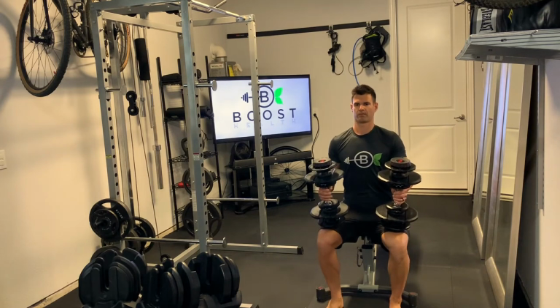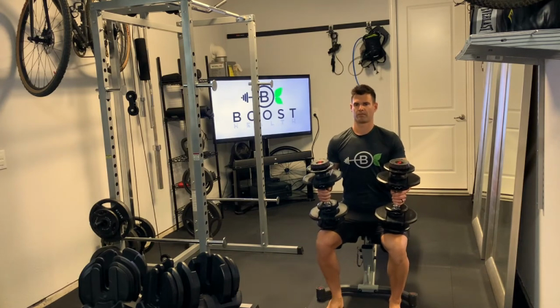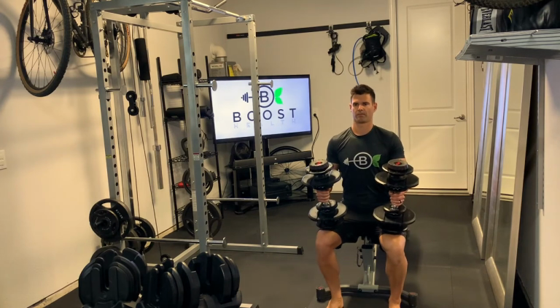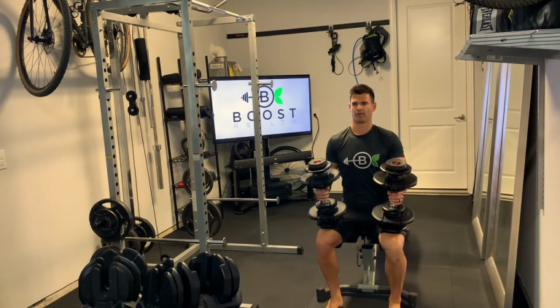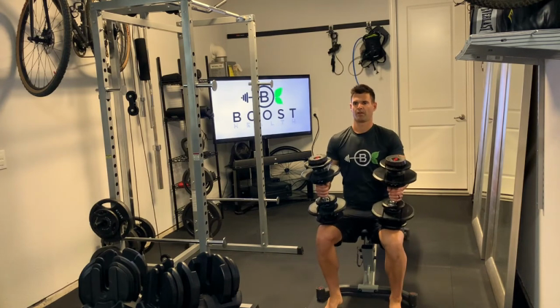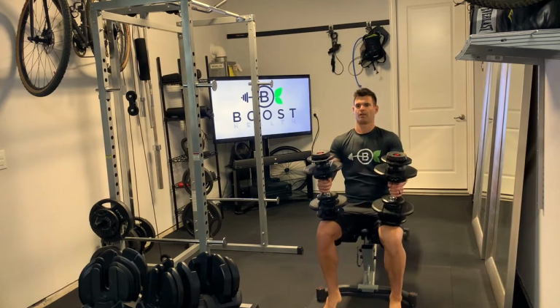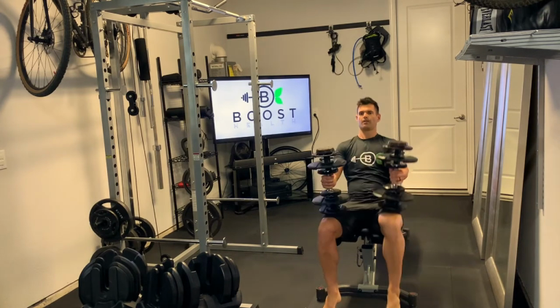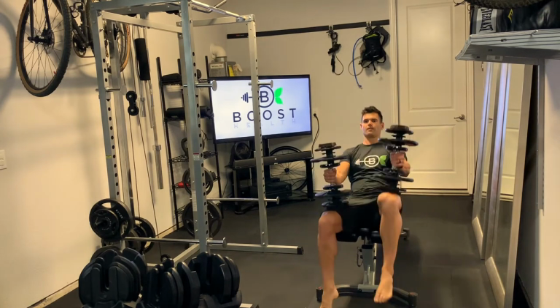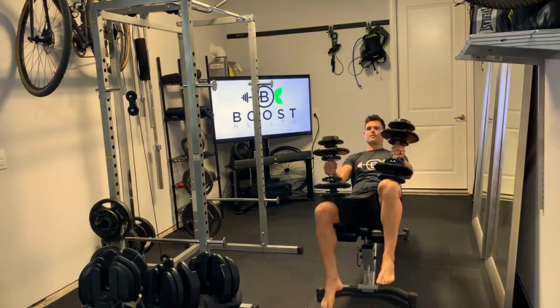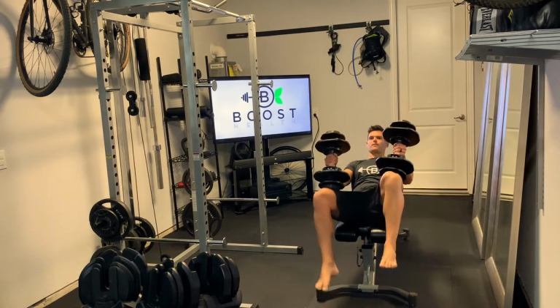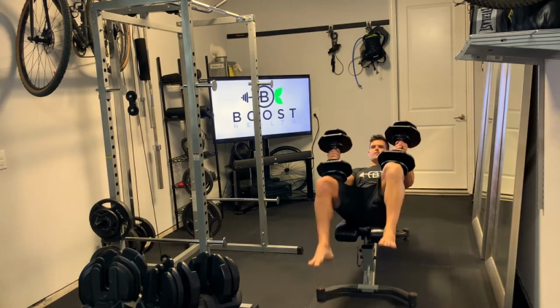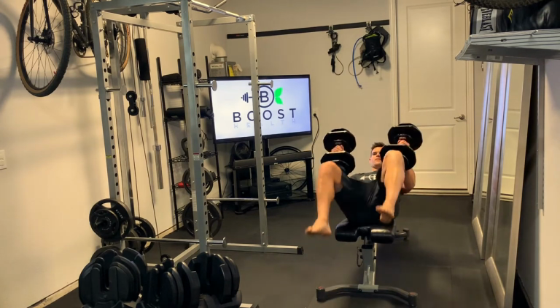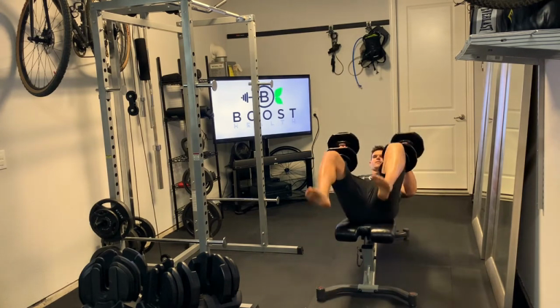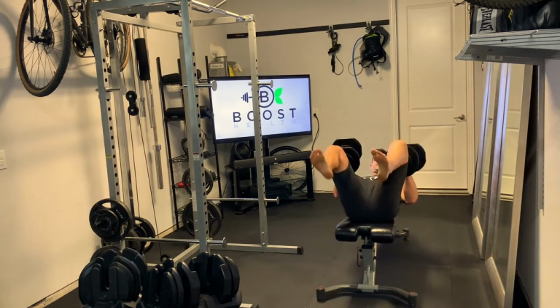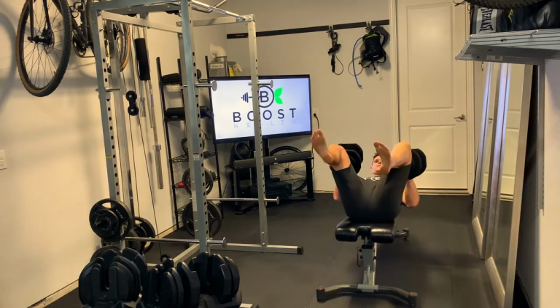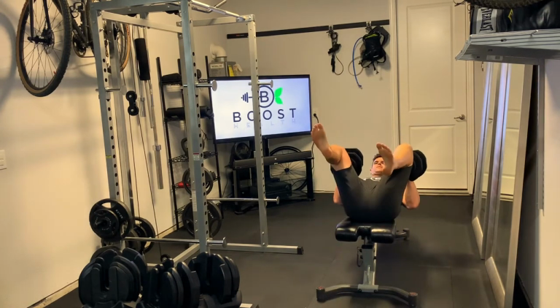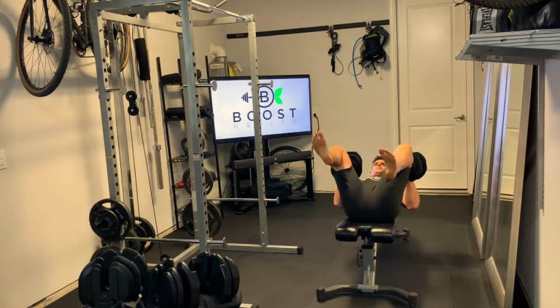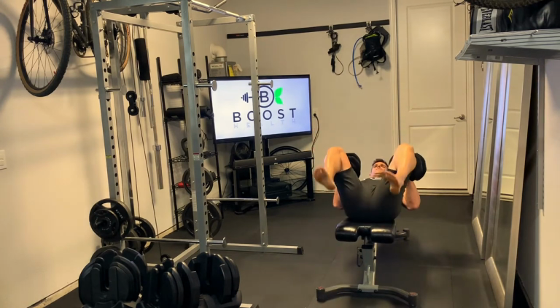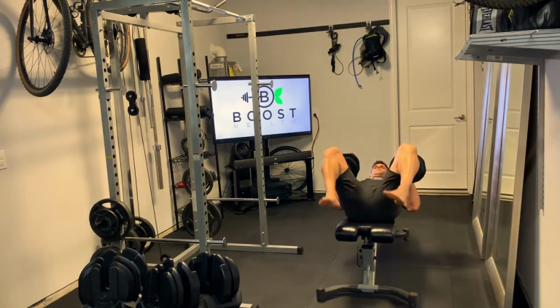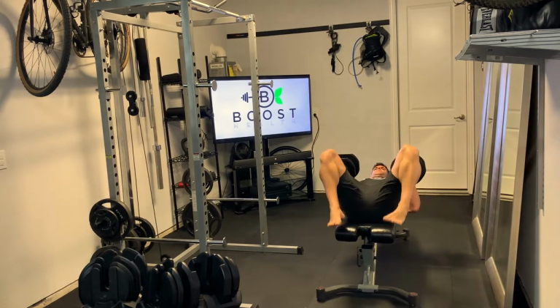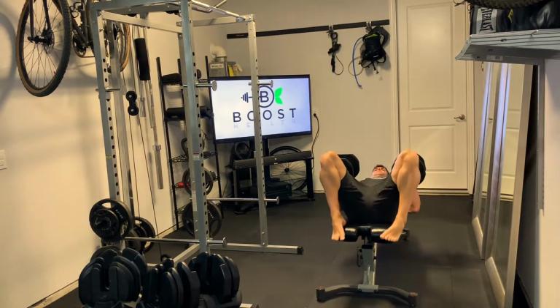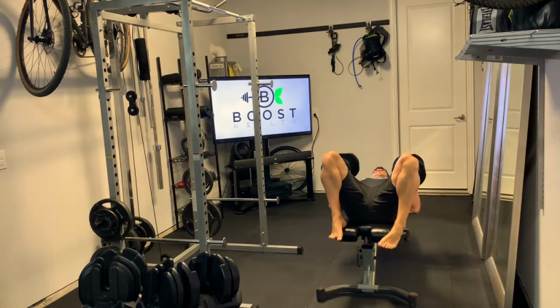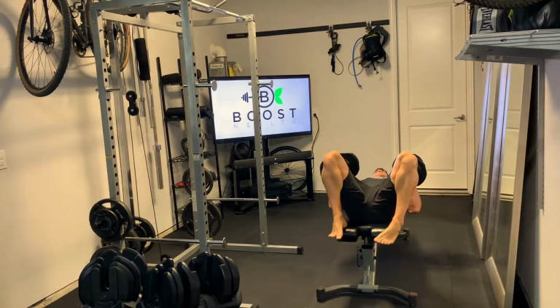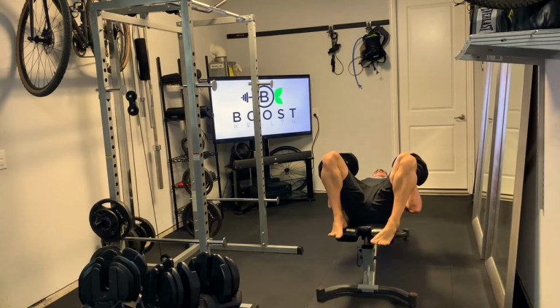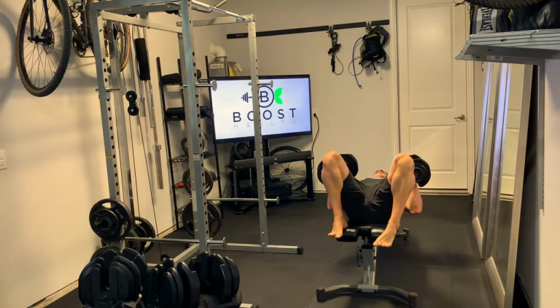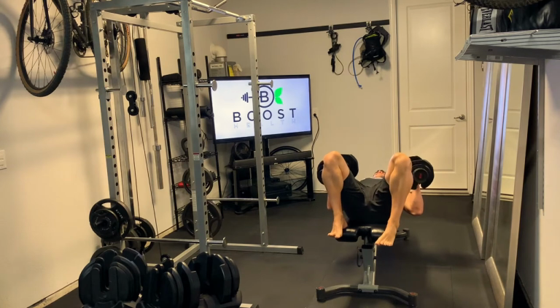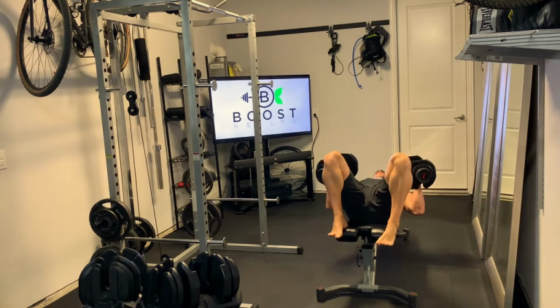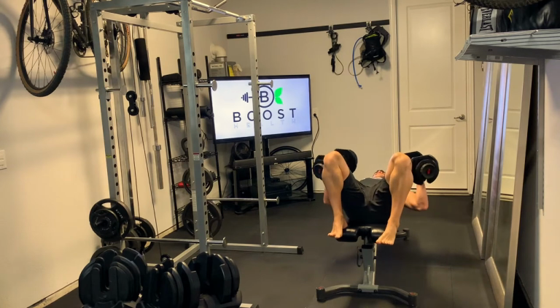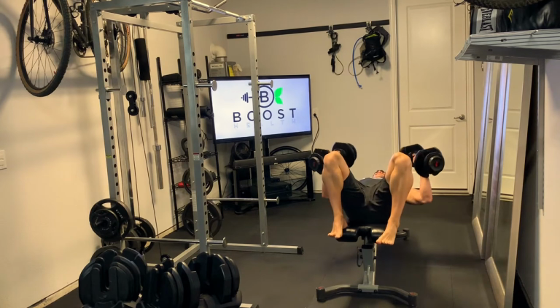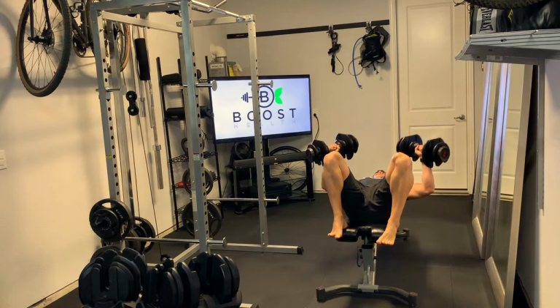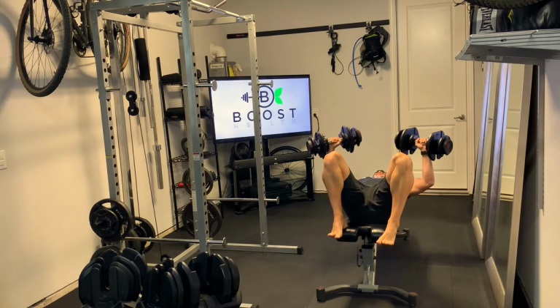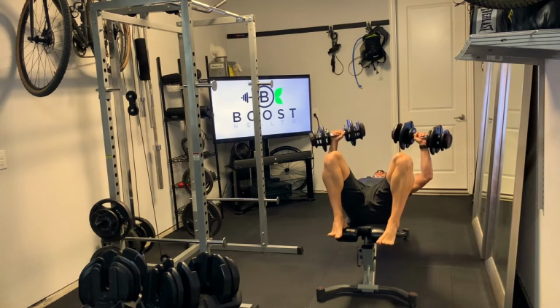So top of the legs, rock the legs back to dumbbells right above the chest, and then you're ready to press.